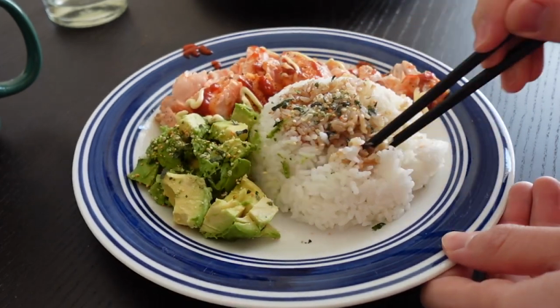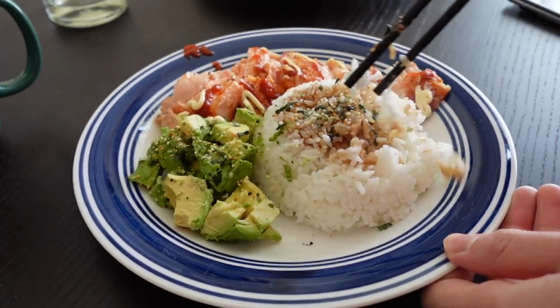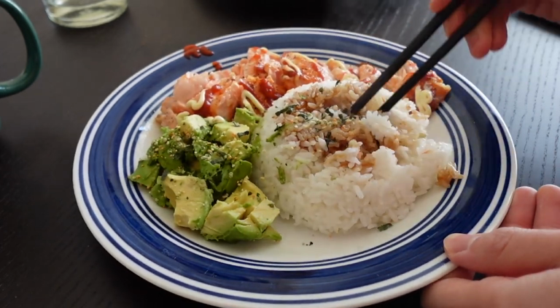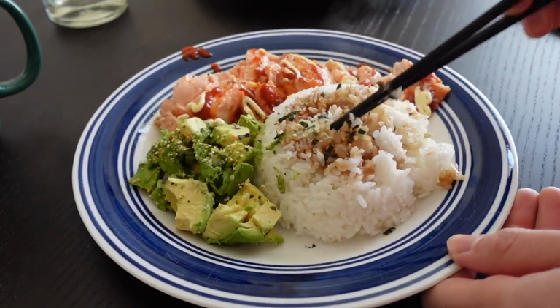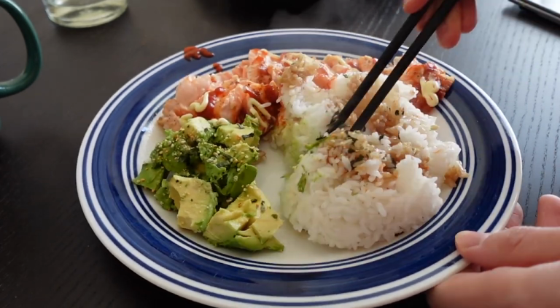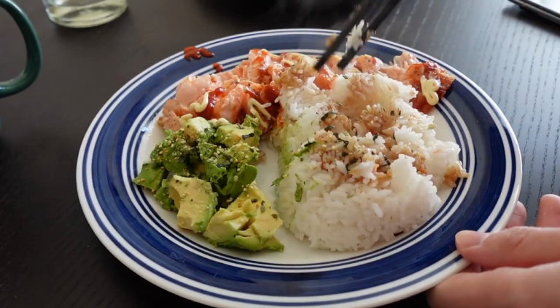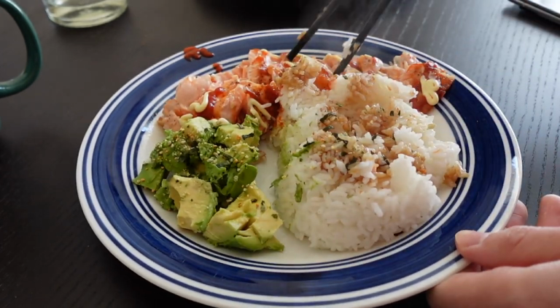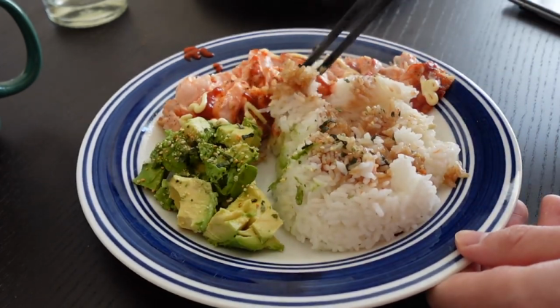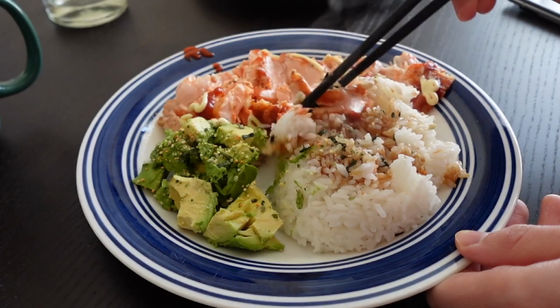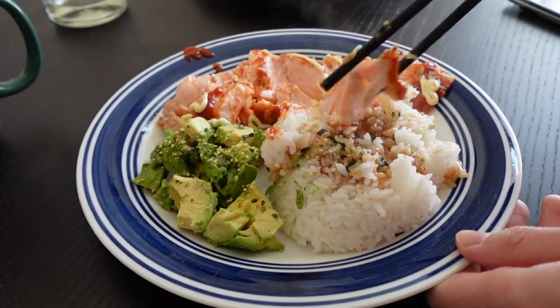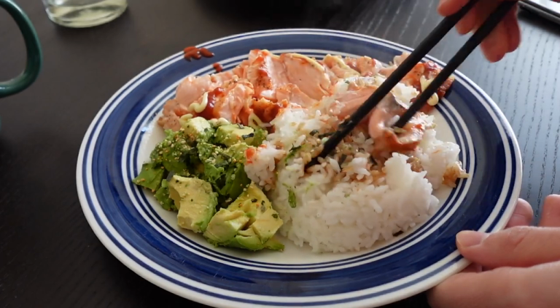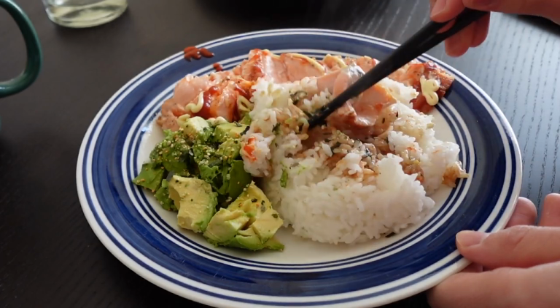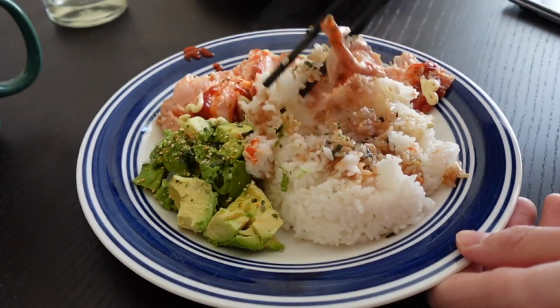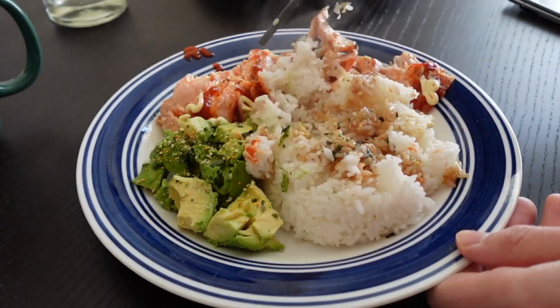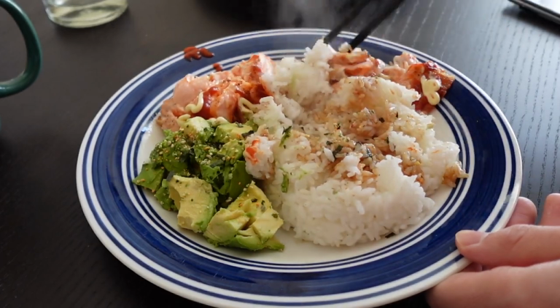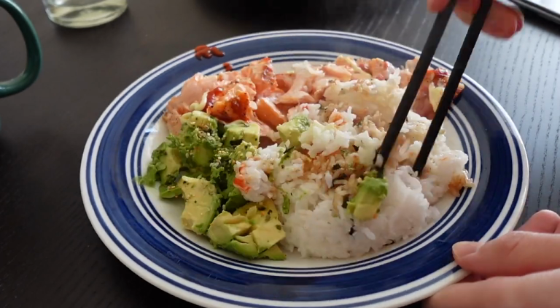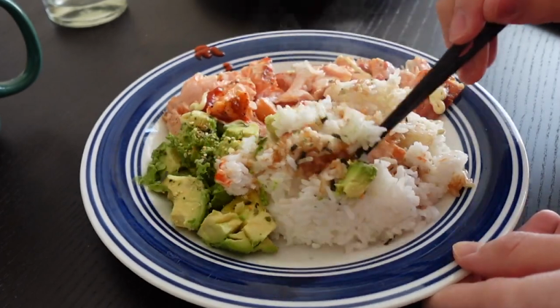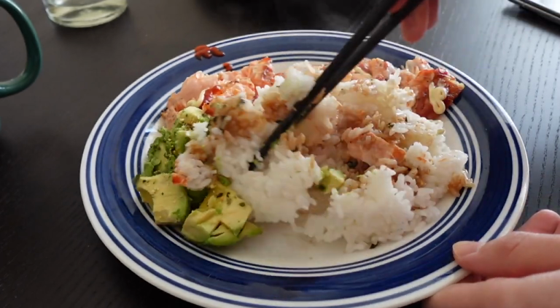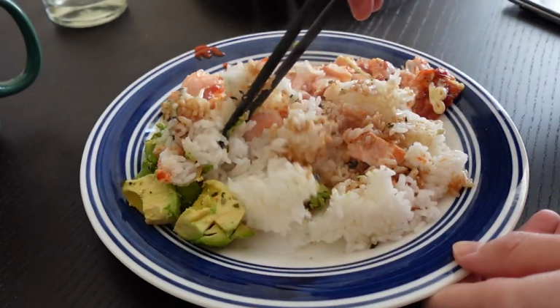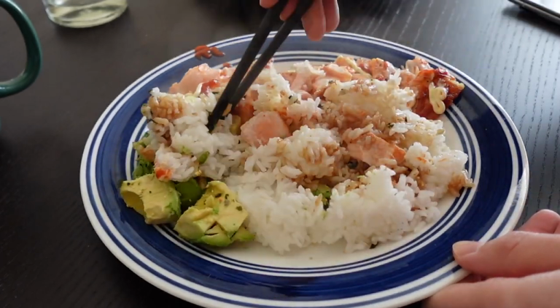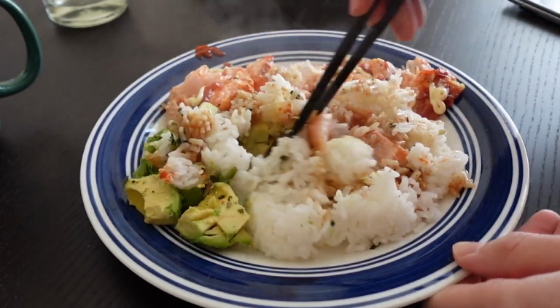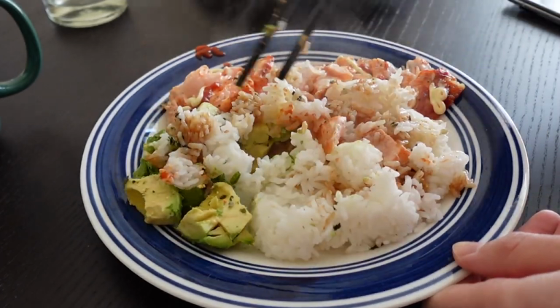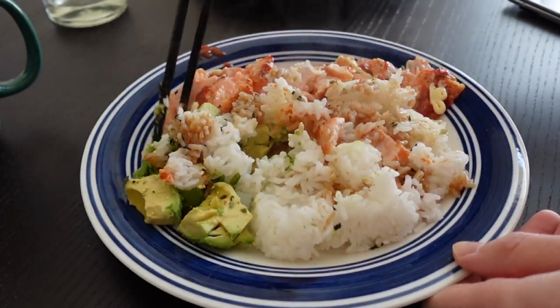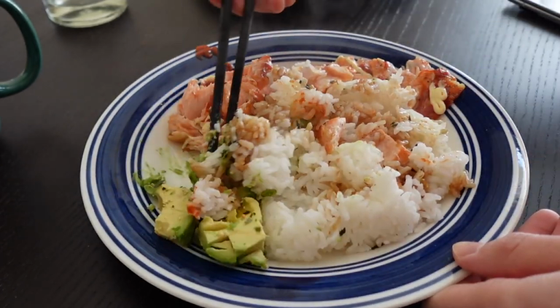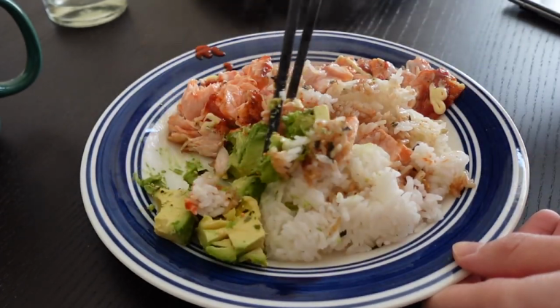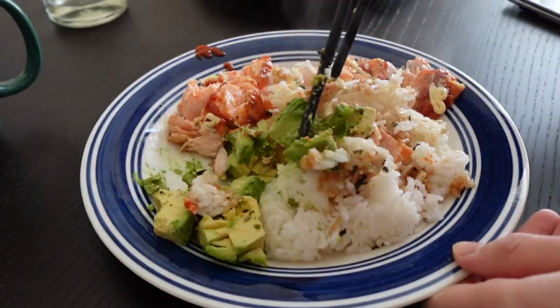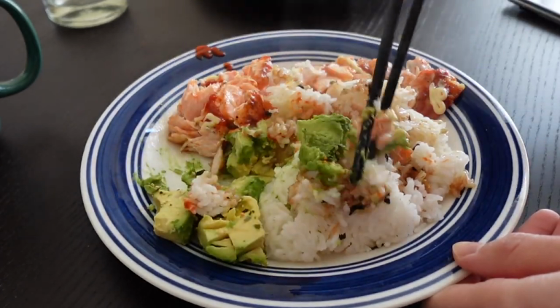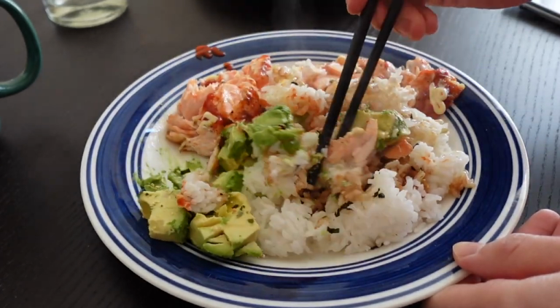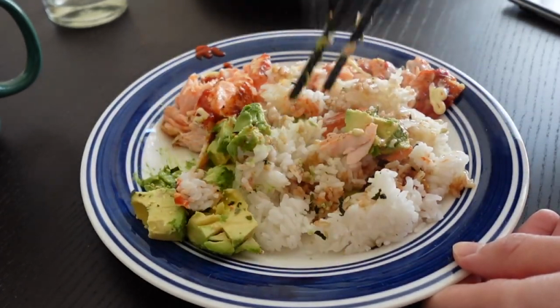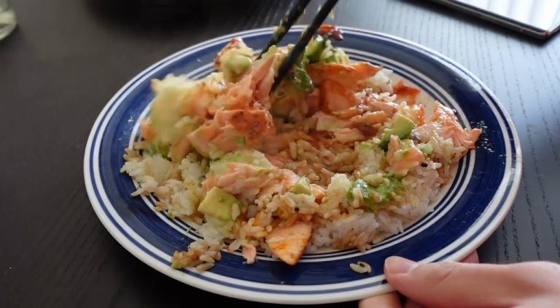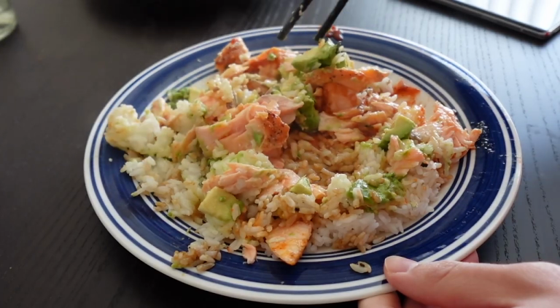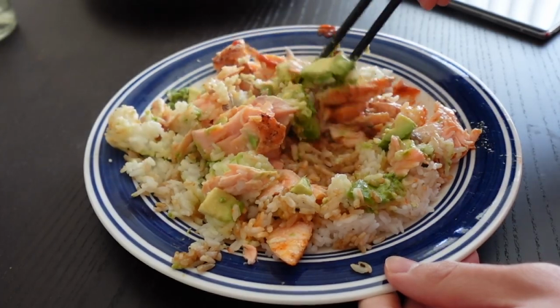This is really fun to make and it's super easy and it tastes so good. Like if you haven't tried it yet, where have you been?